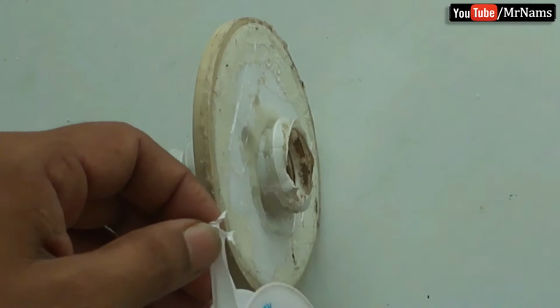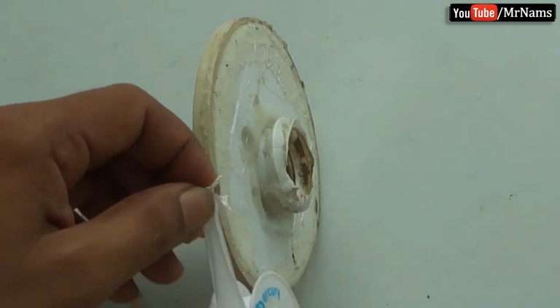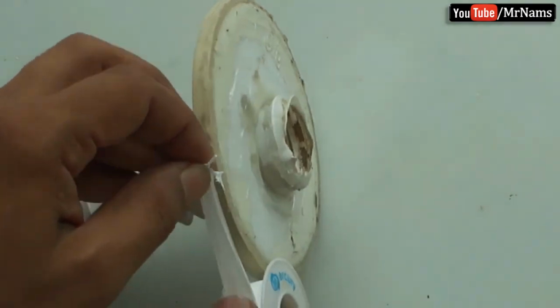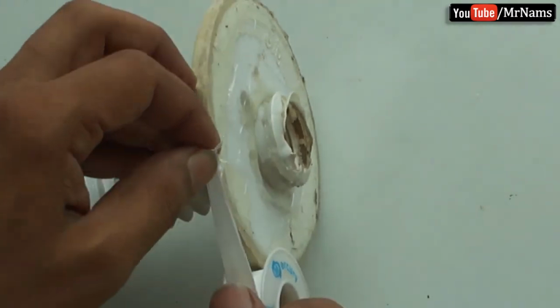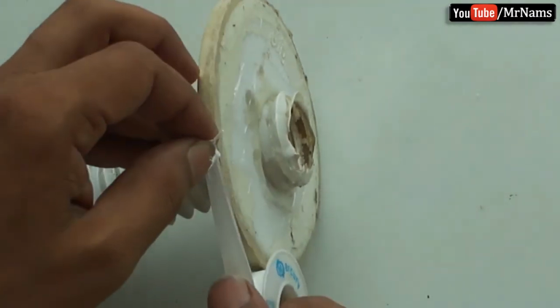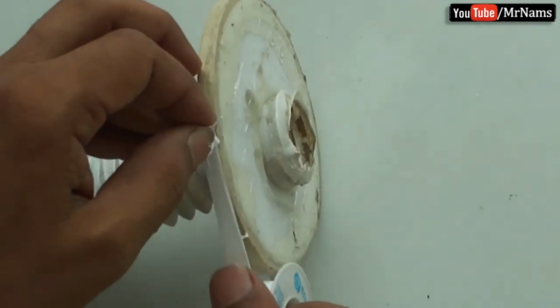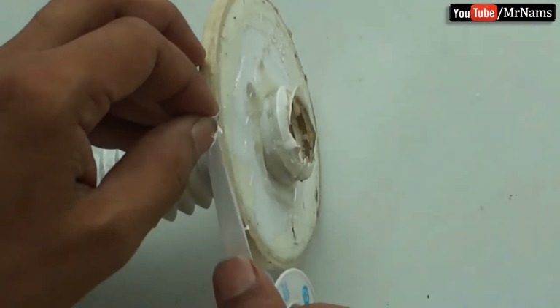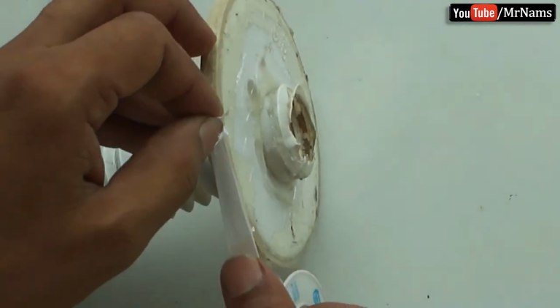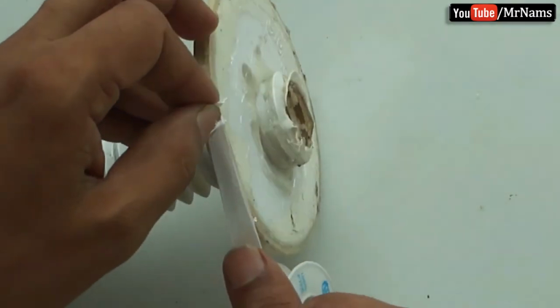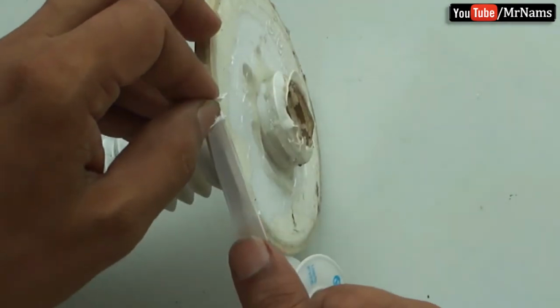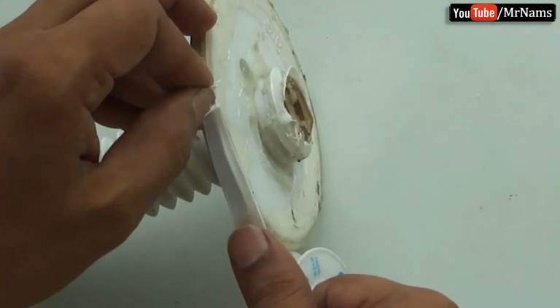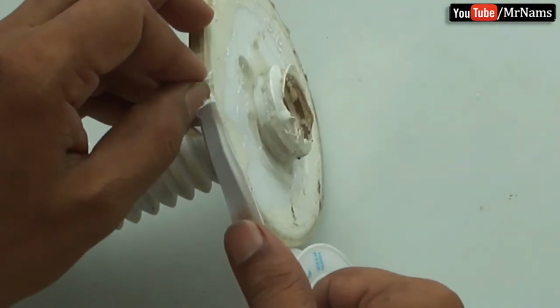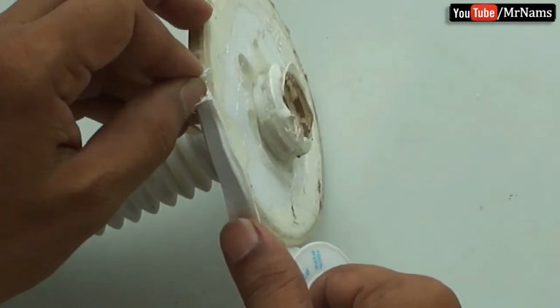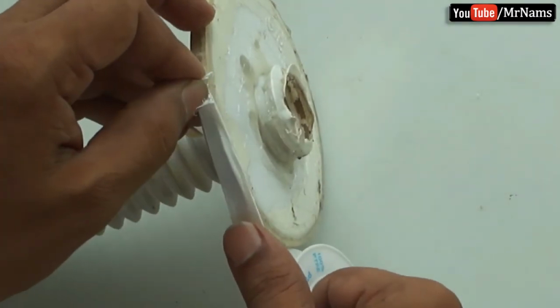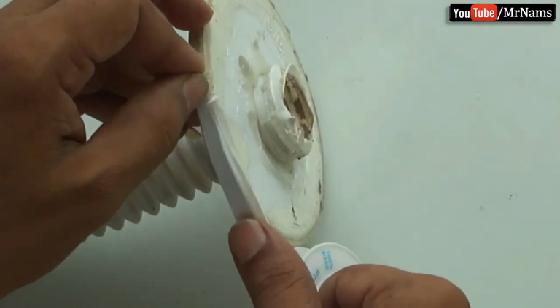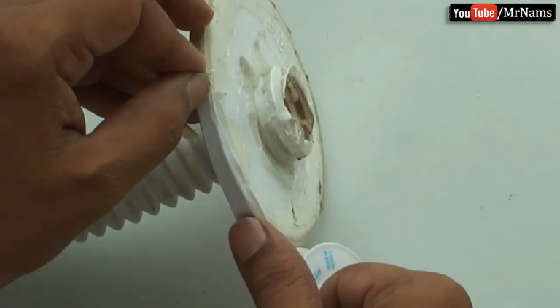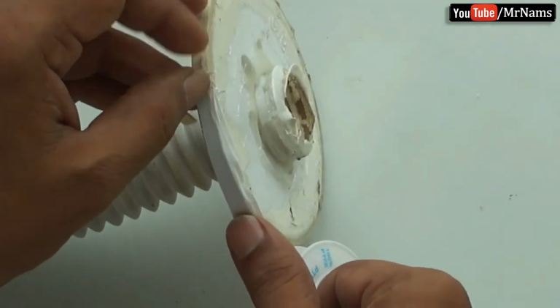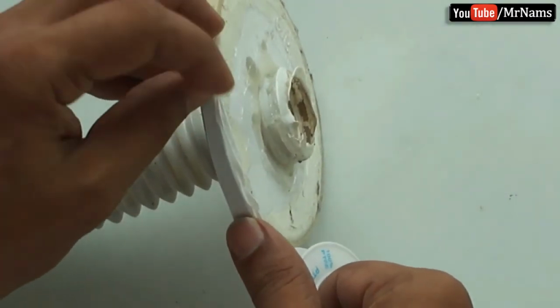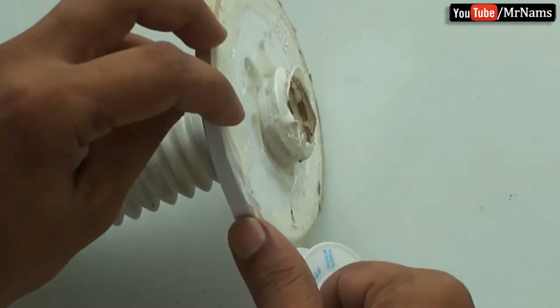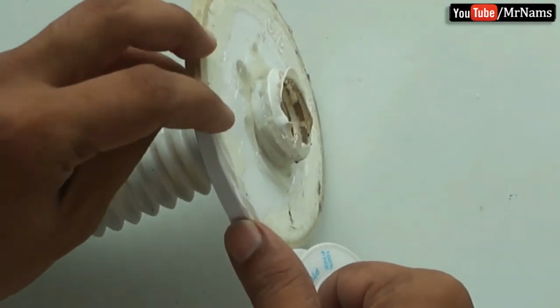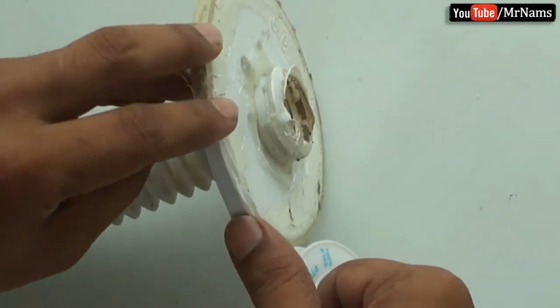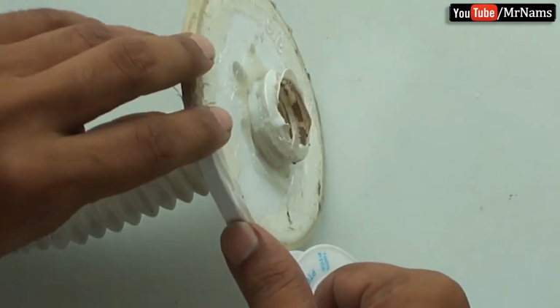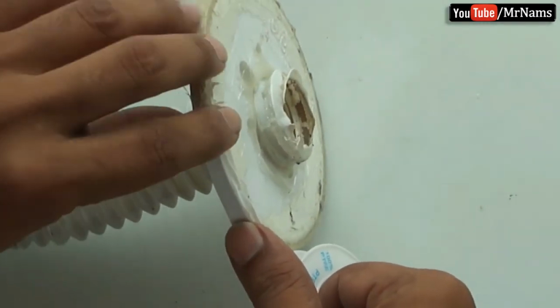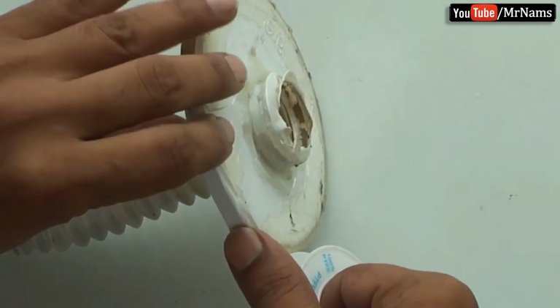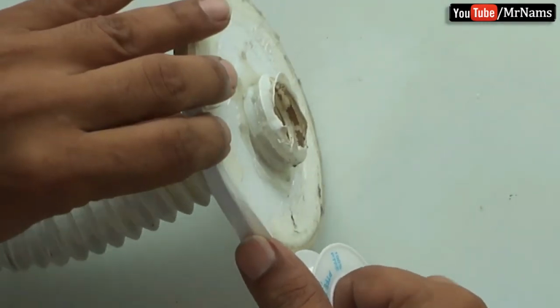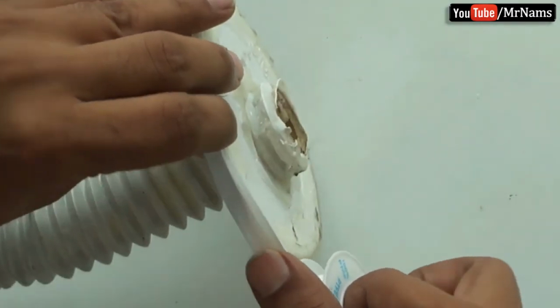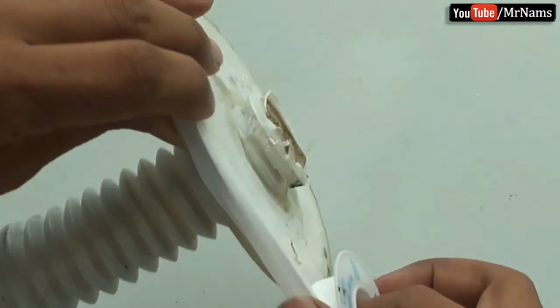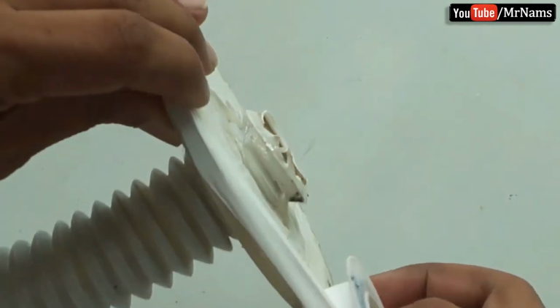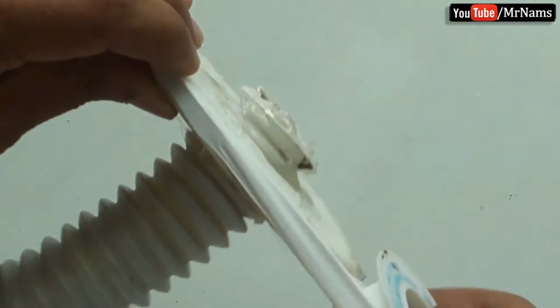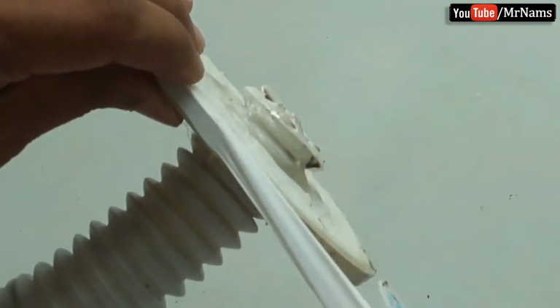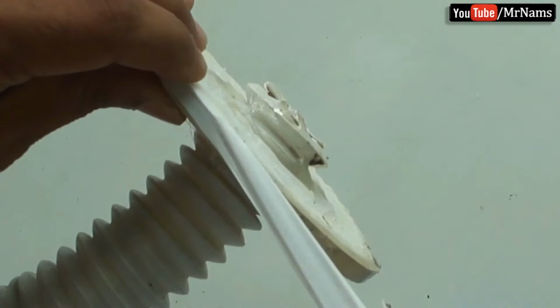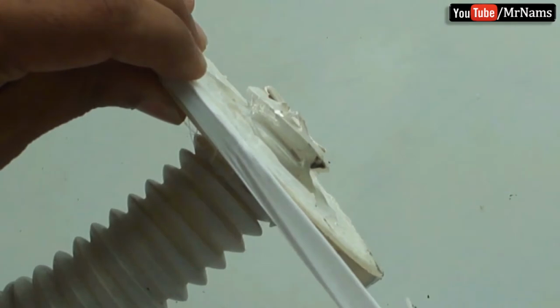Roll up teflon tape on the strainer, so that it will firmly fit and there will not be any gaps in it.